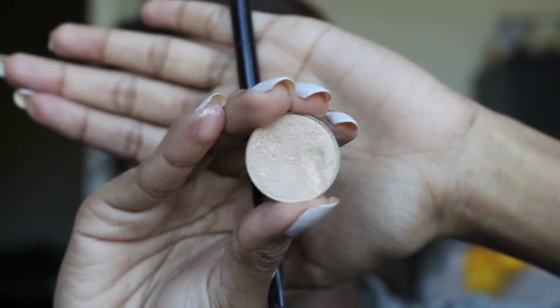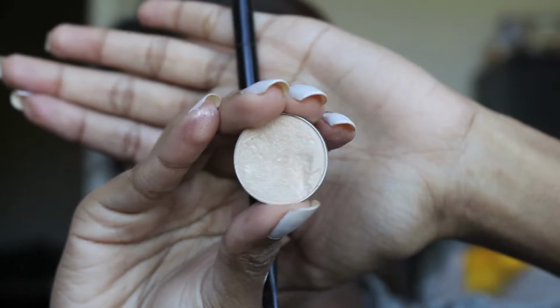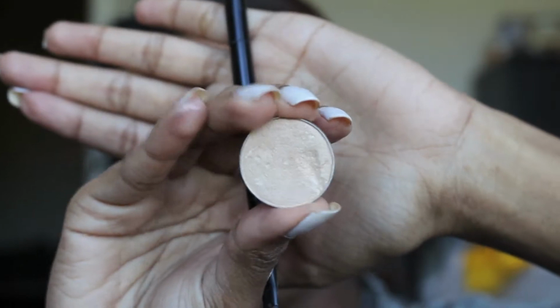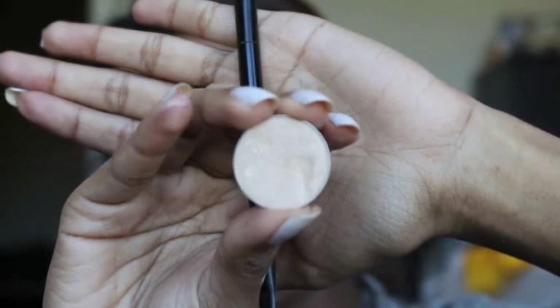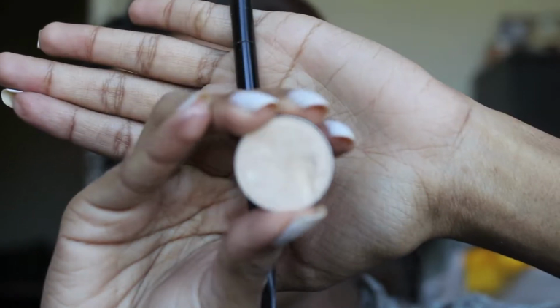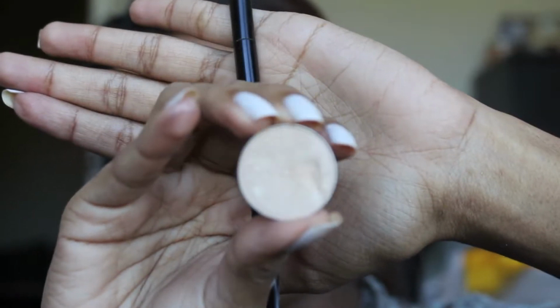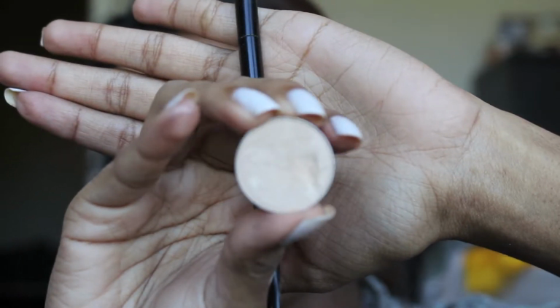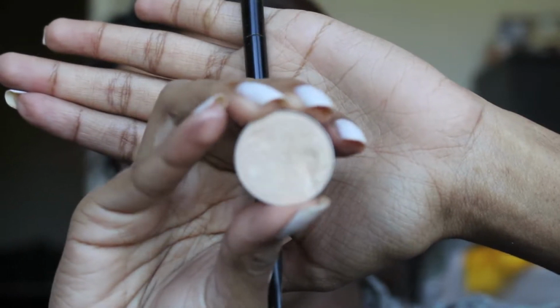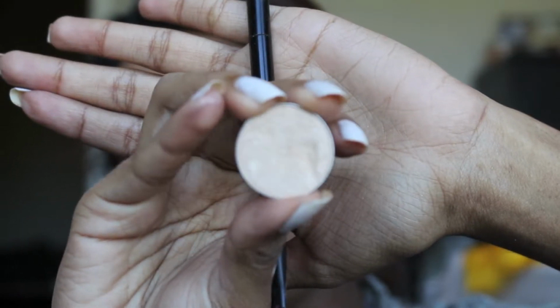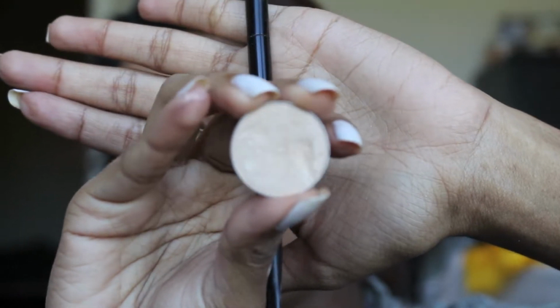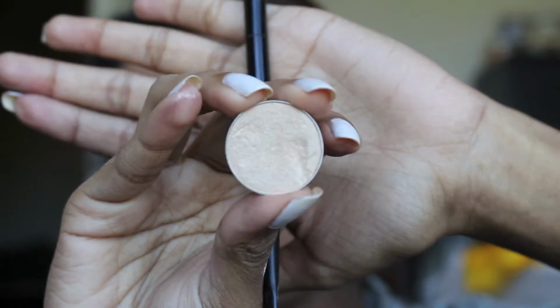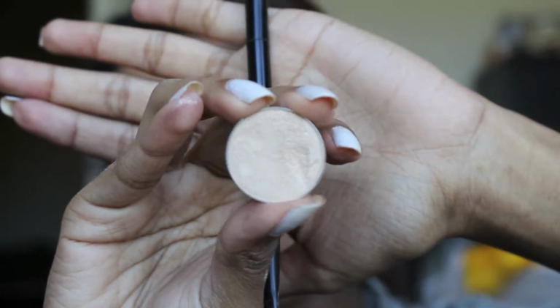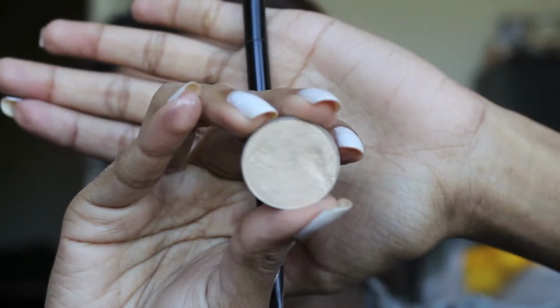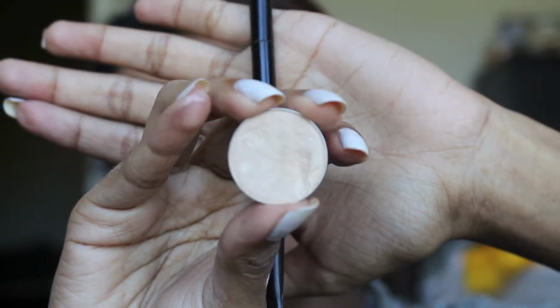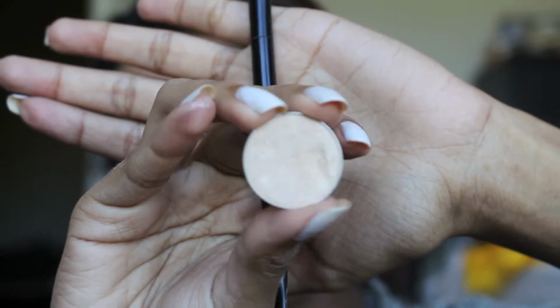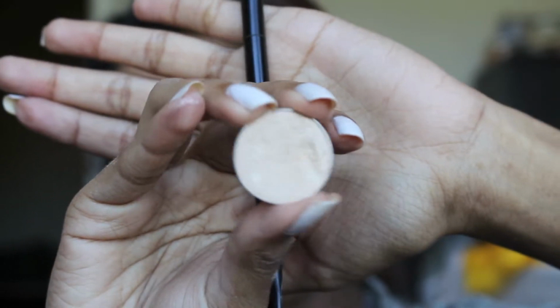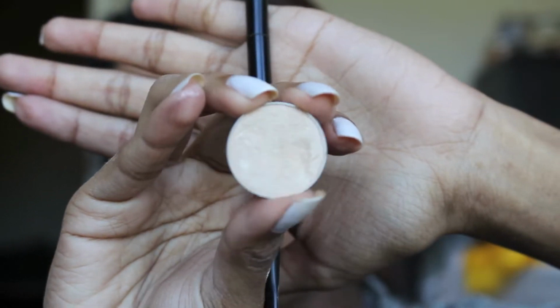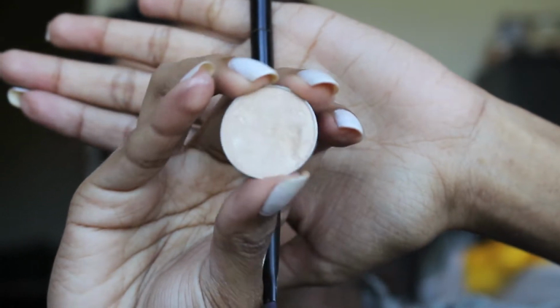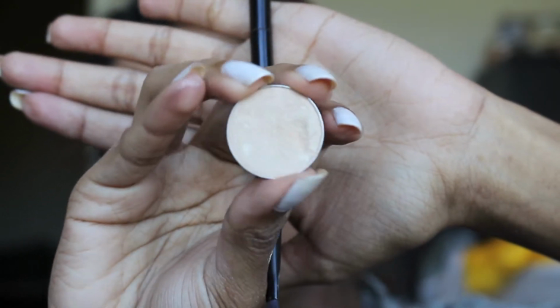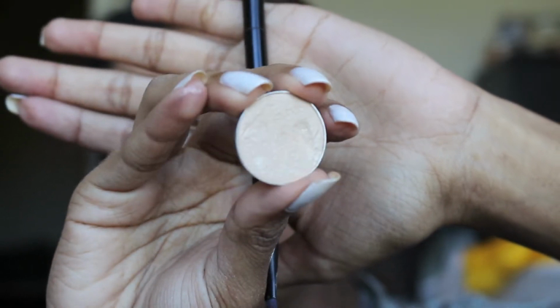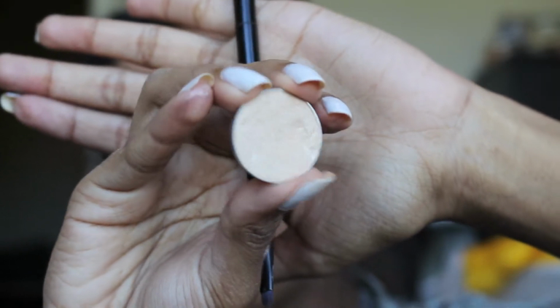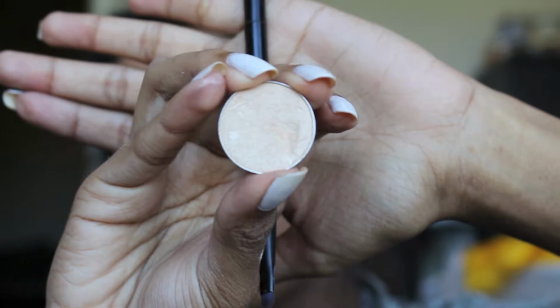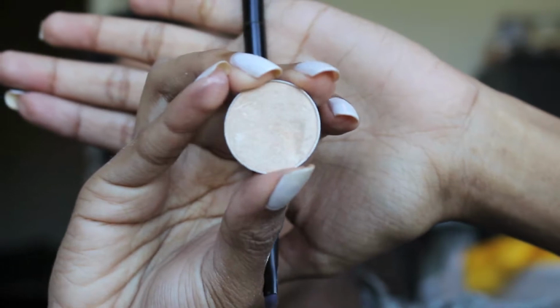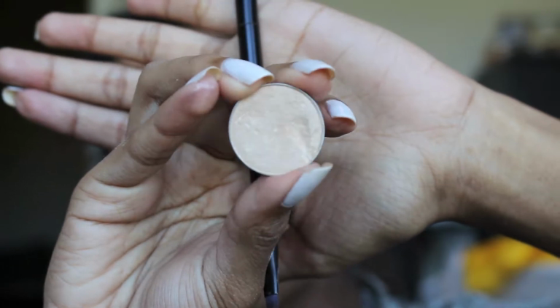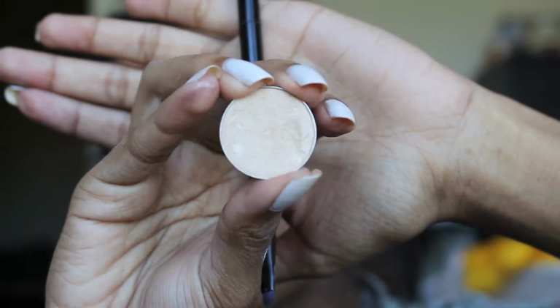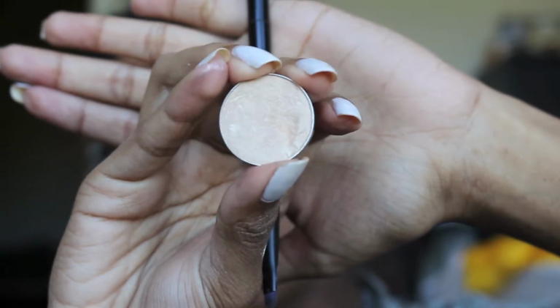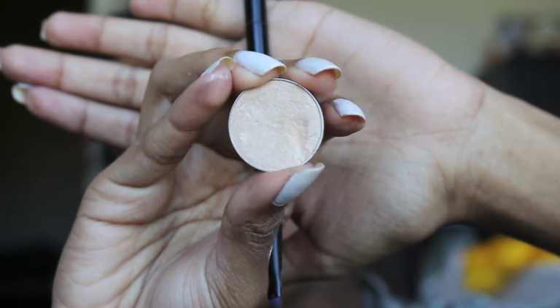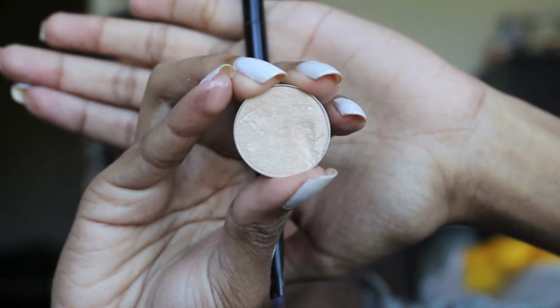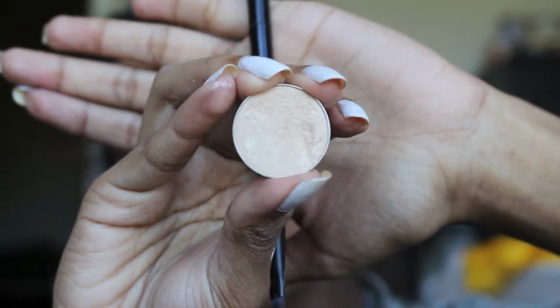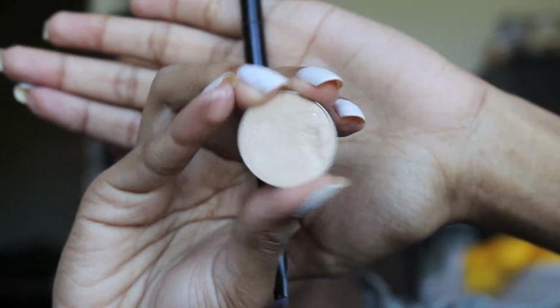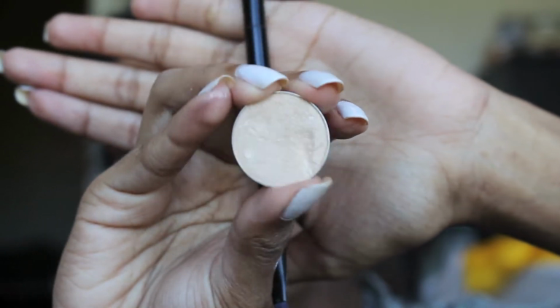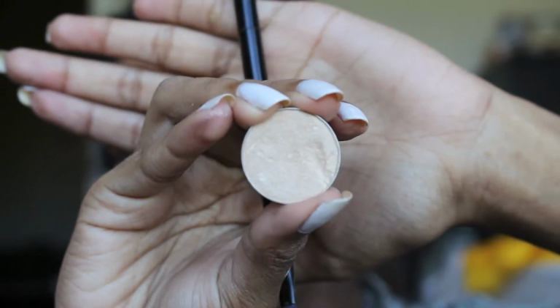Next we'll be going in with this Make A Peak shade called Rapunzel for our brow bone and inner corner highlight.